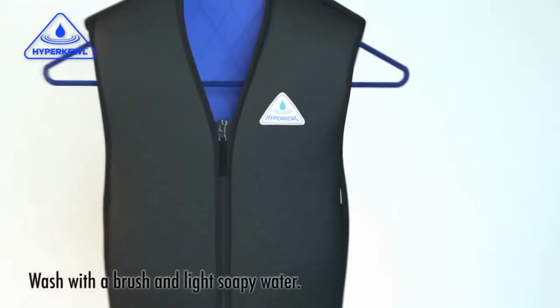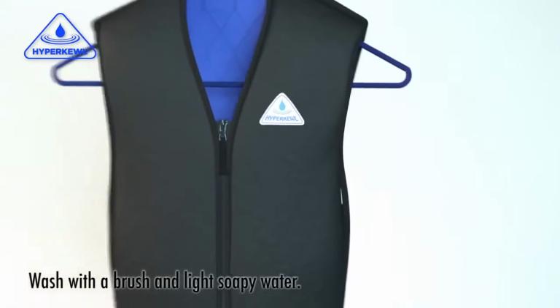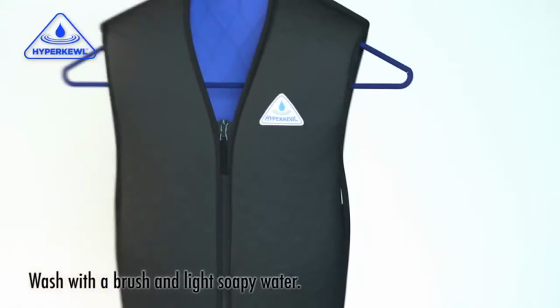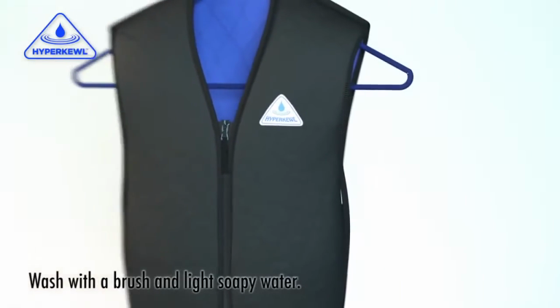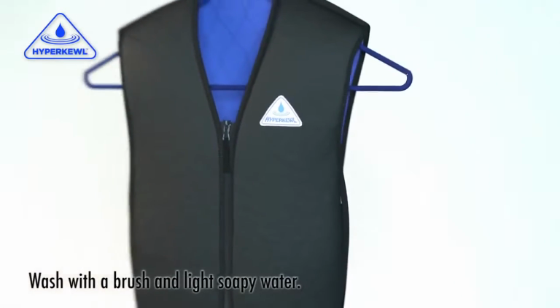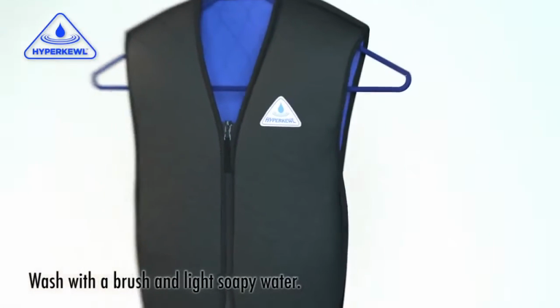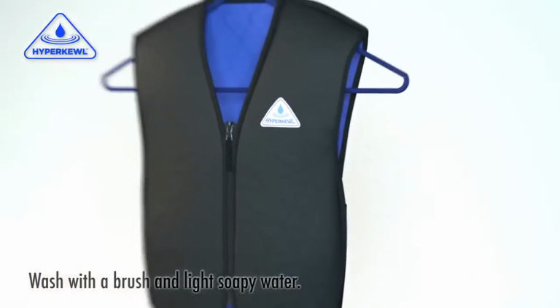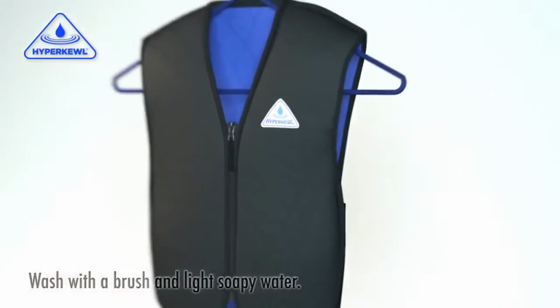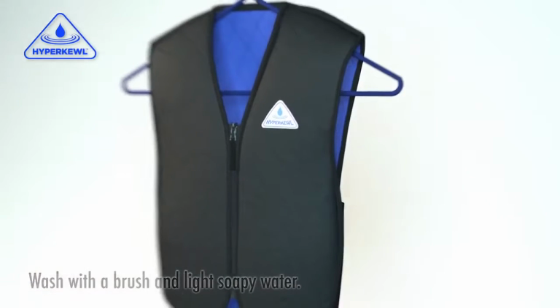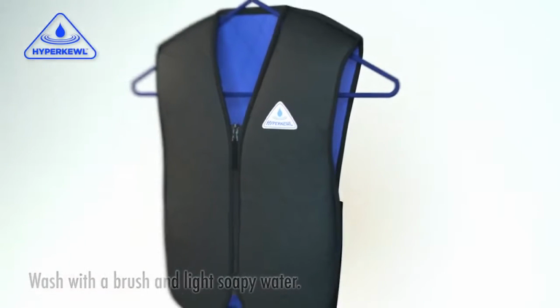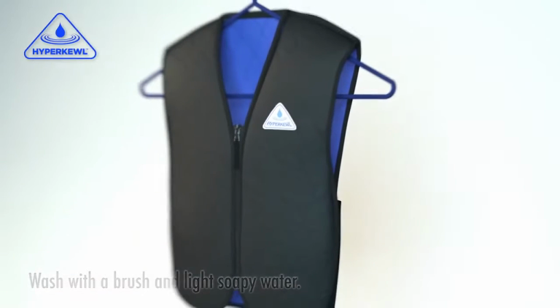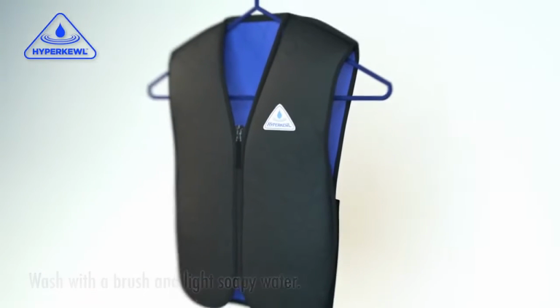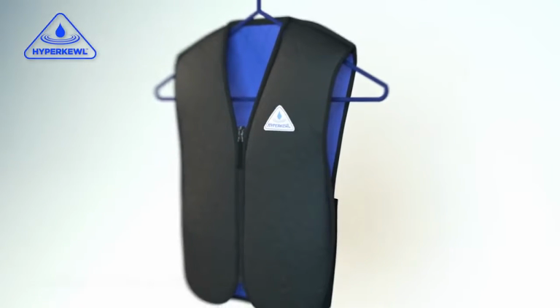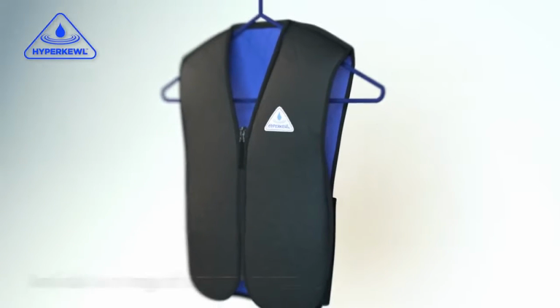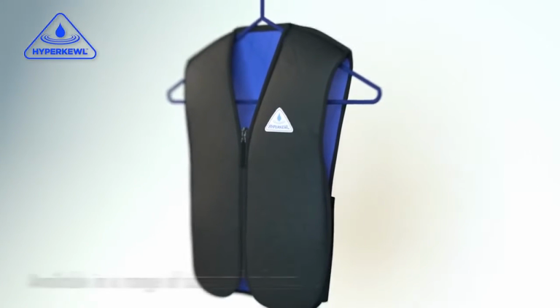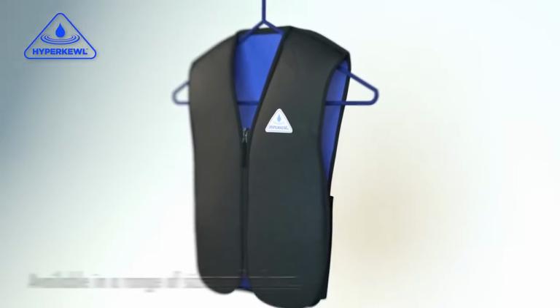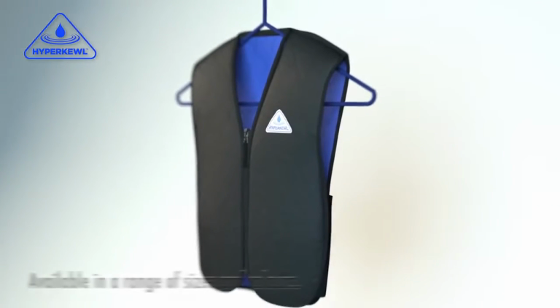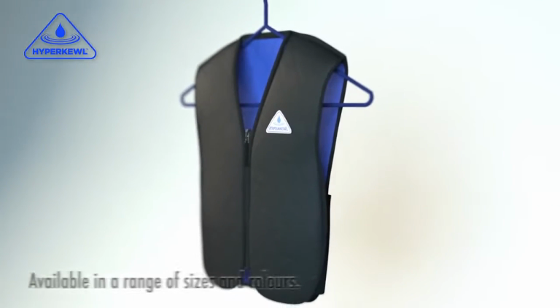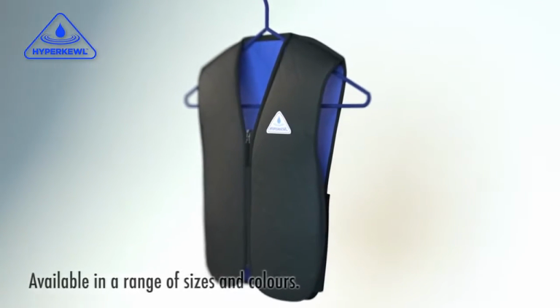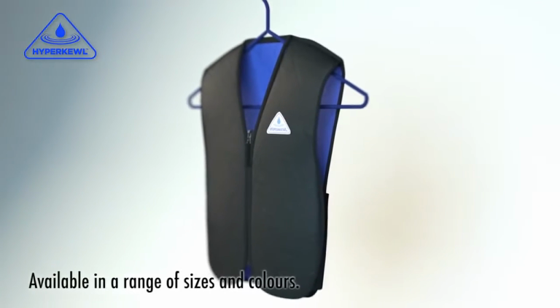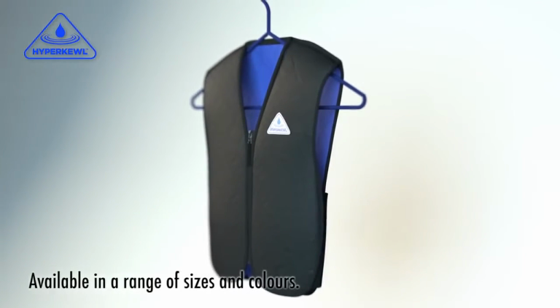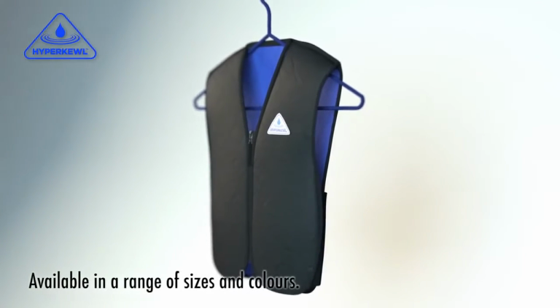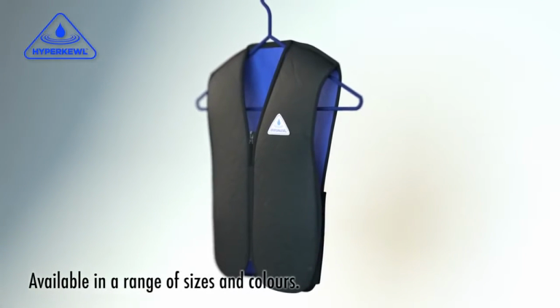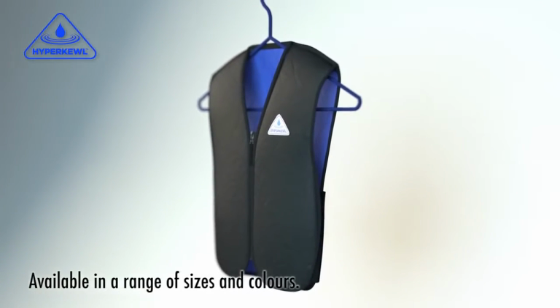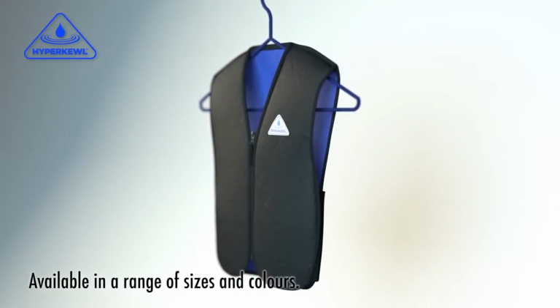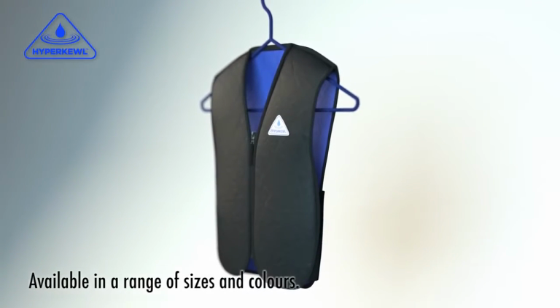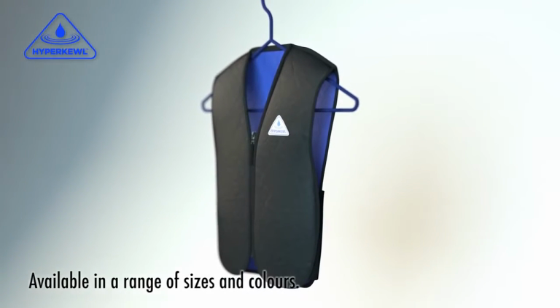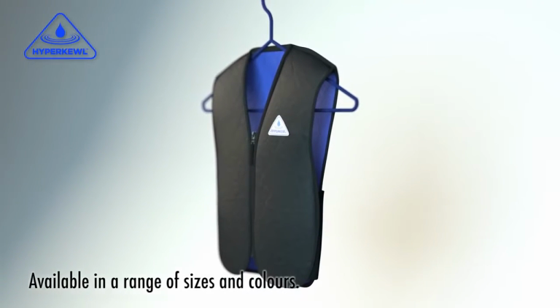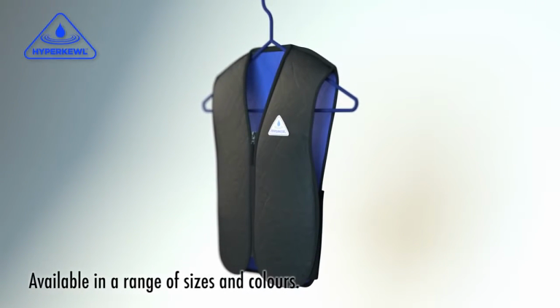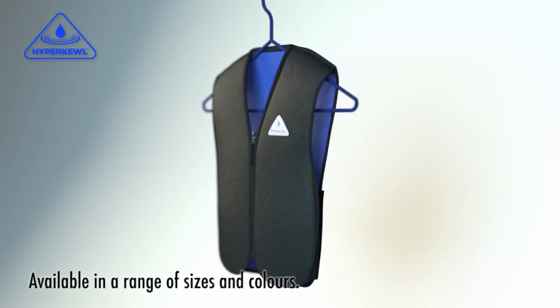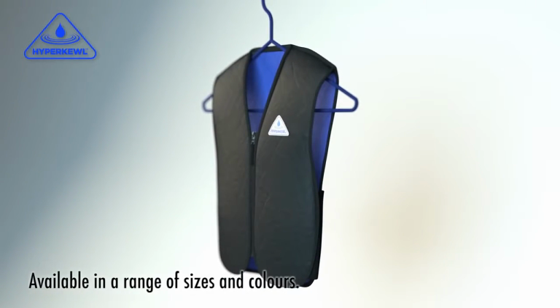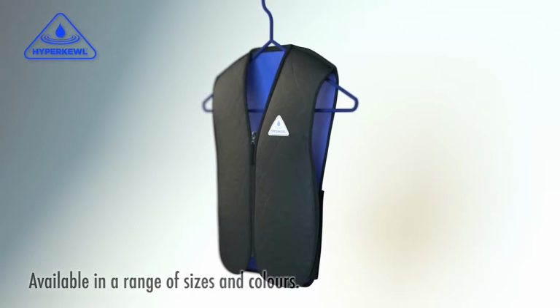Wash when required. Available in a range of sizes and colors.